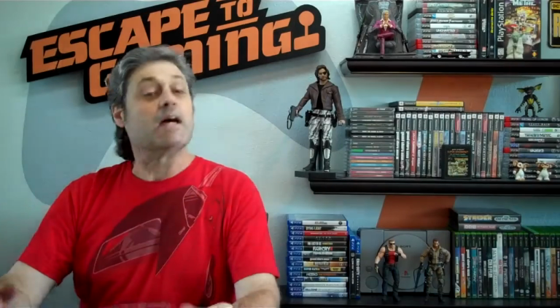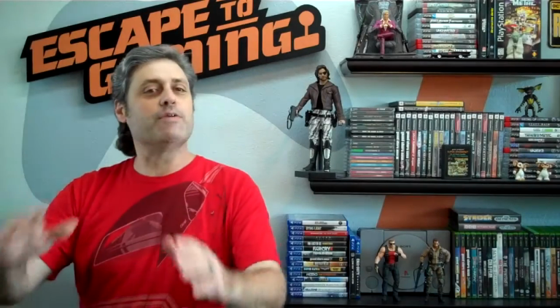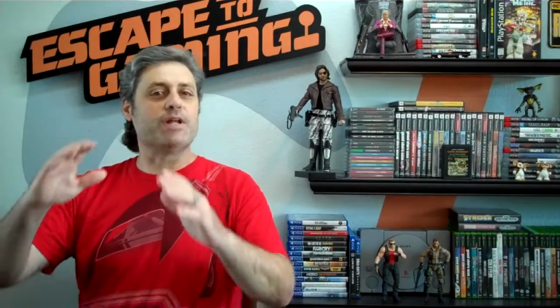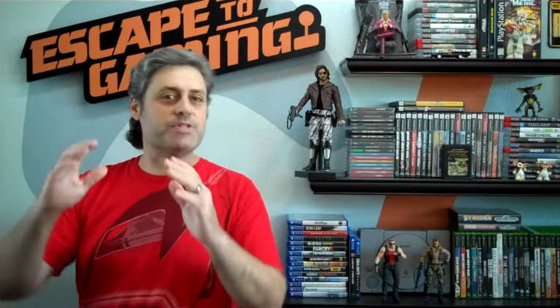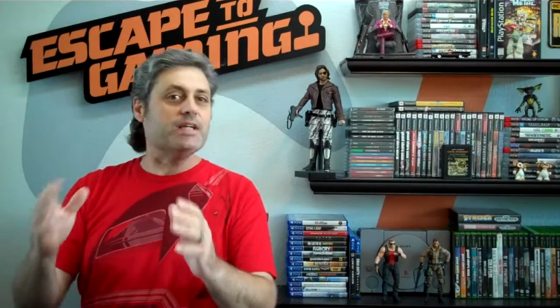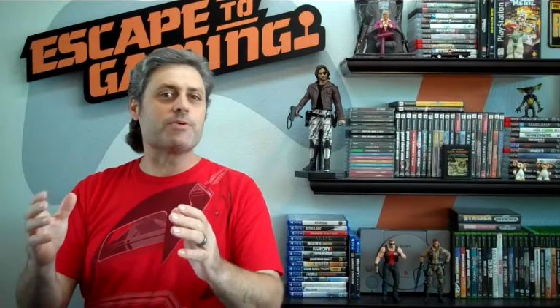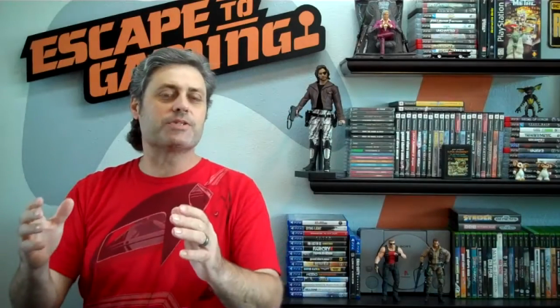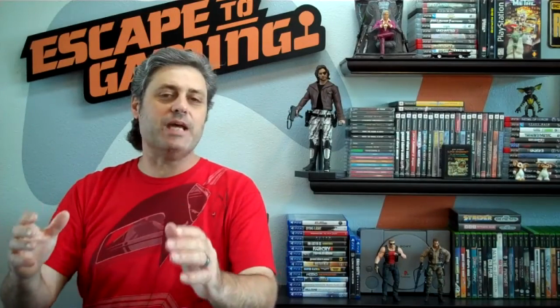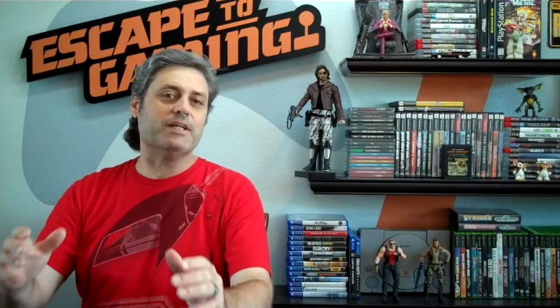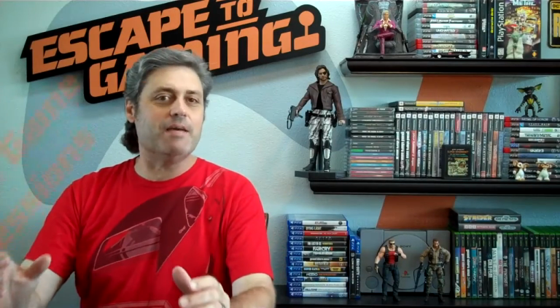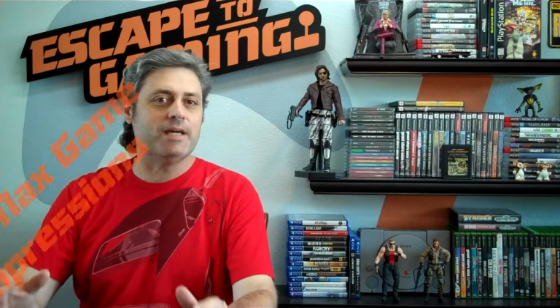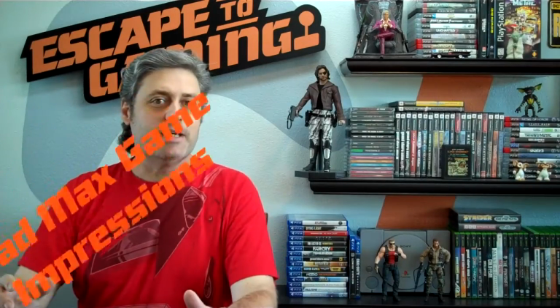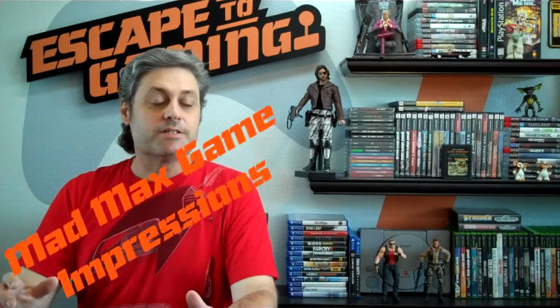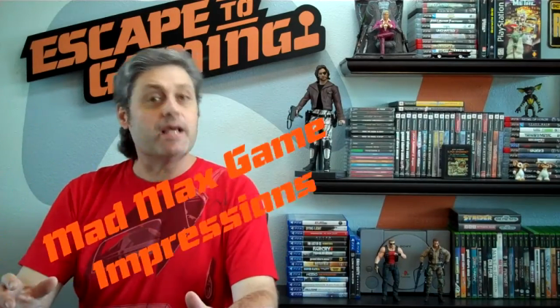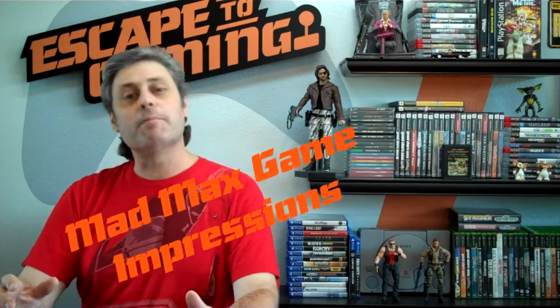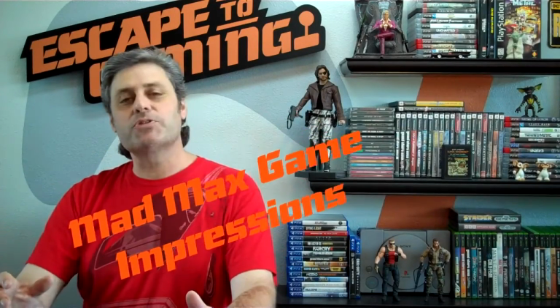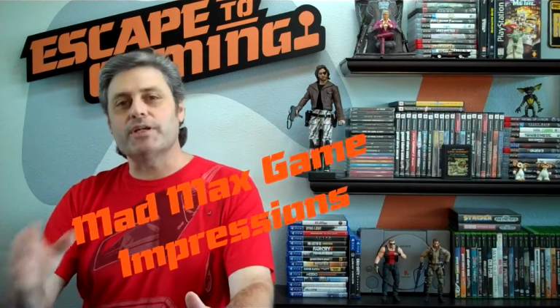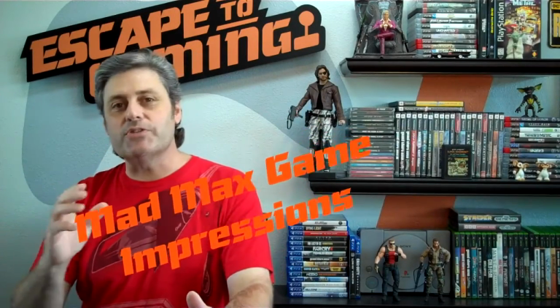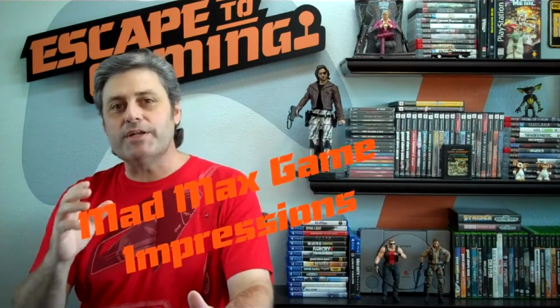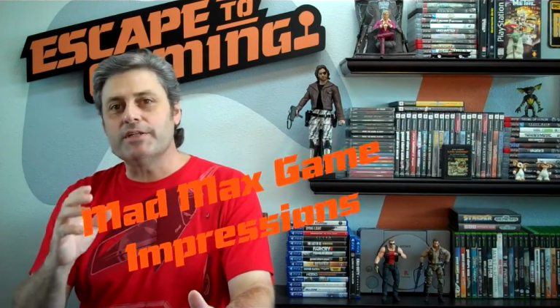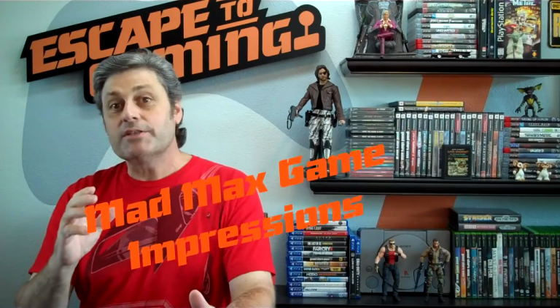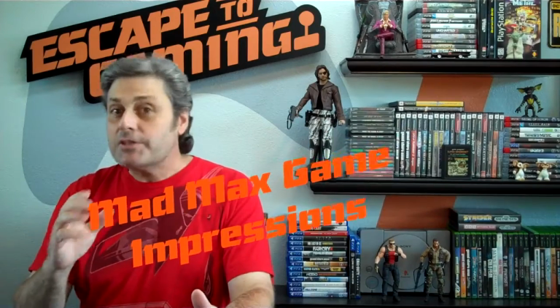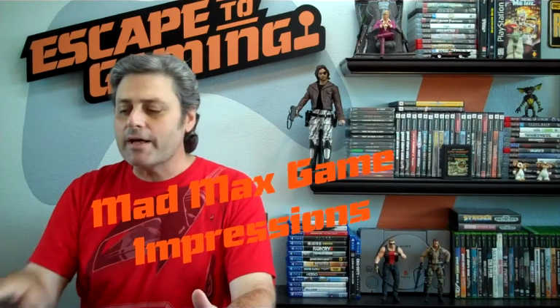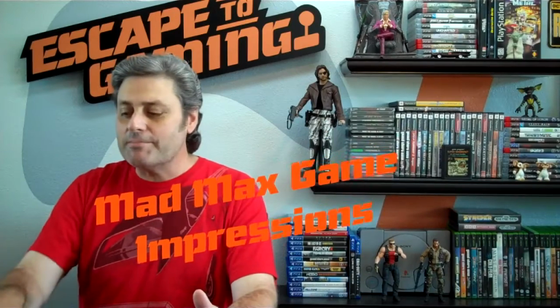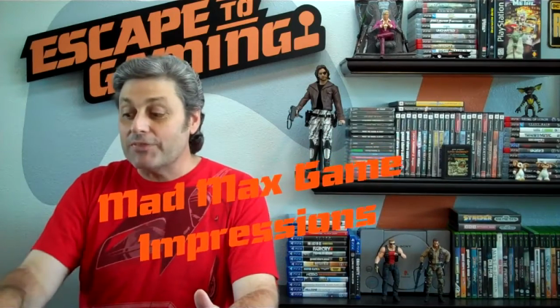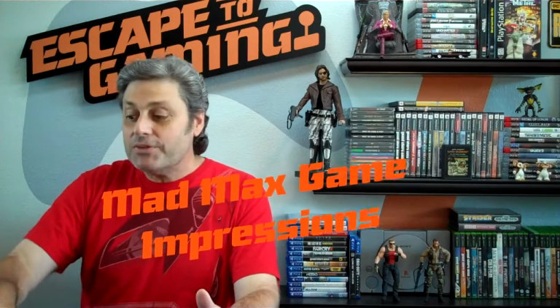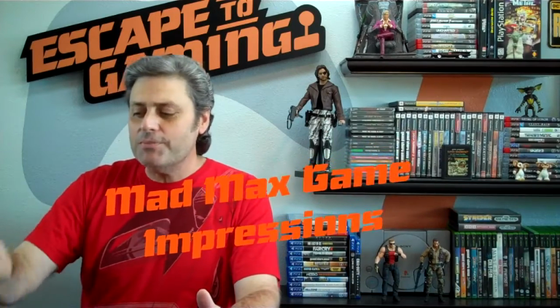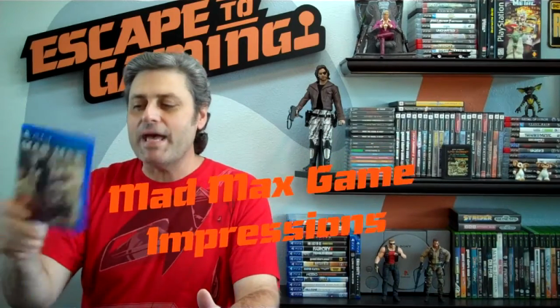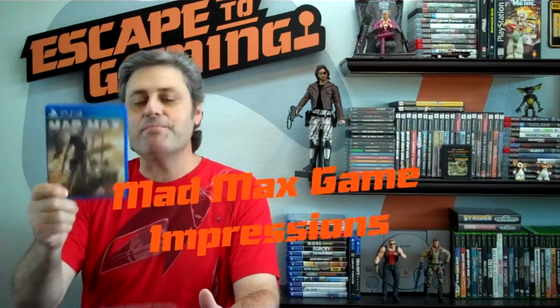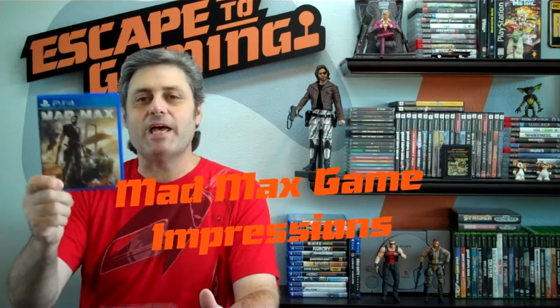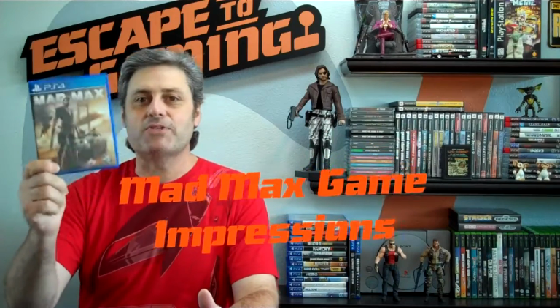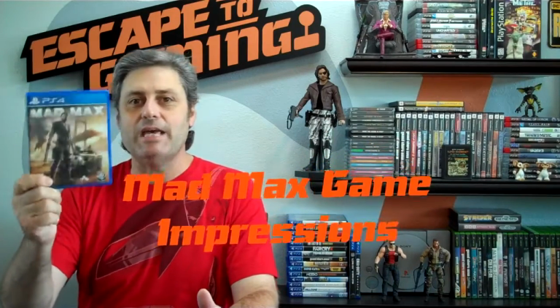Hi friends, Dean here with Escape to Gaming. Today I'm ultra excited to talk about the new Mad Max game.